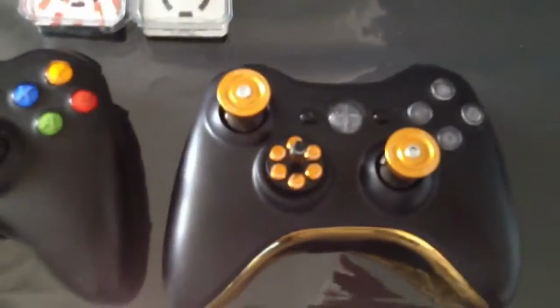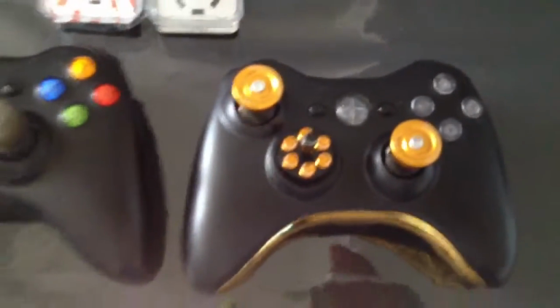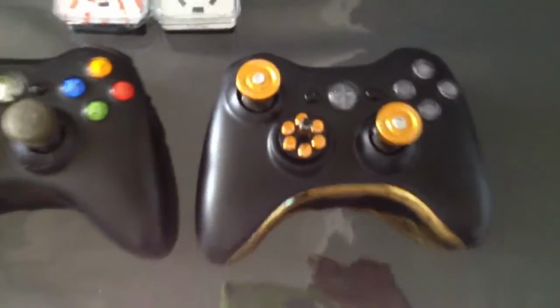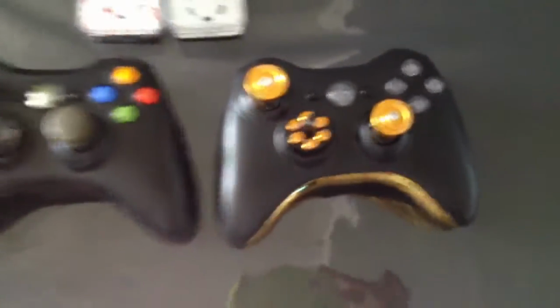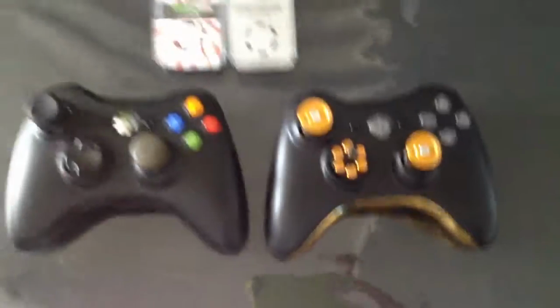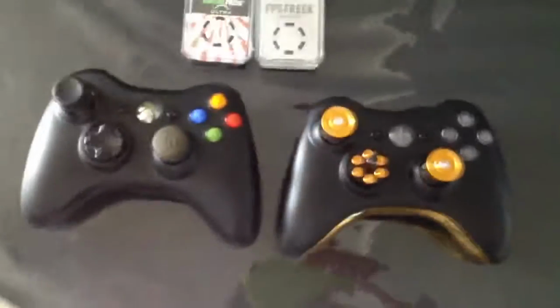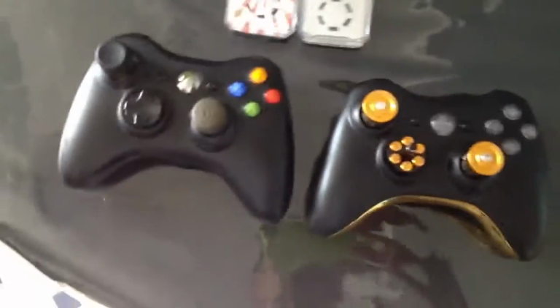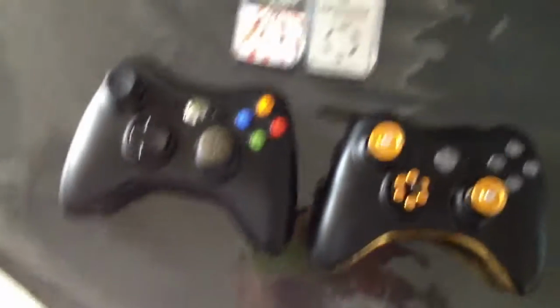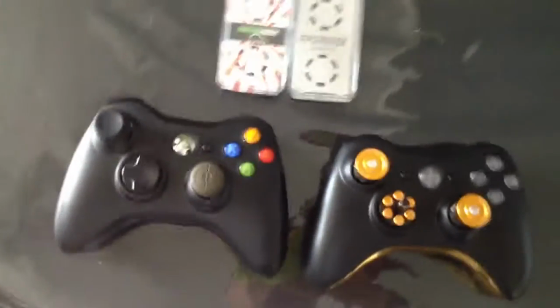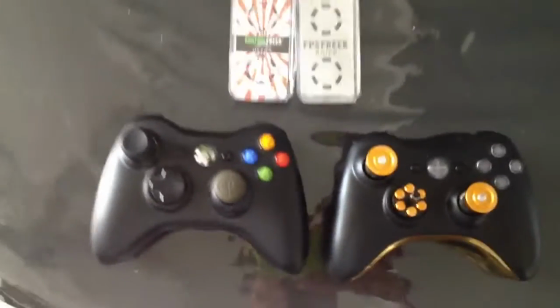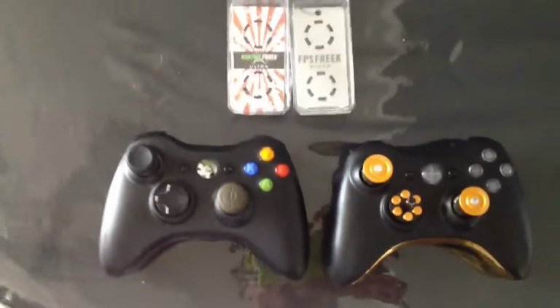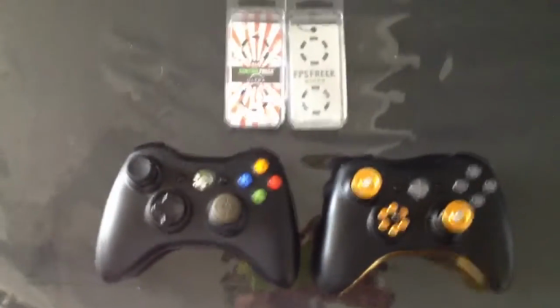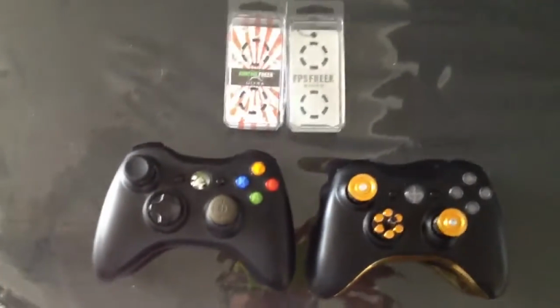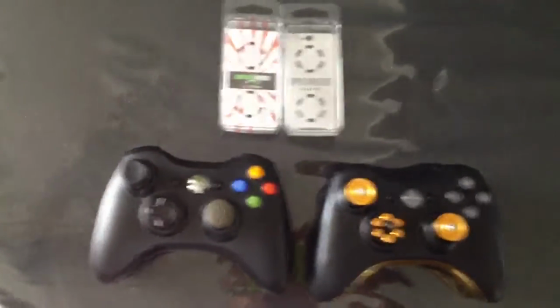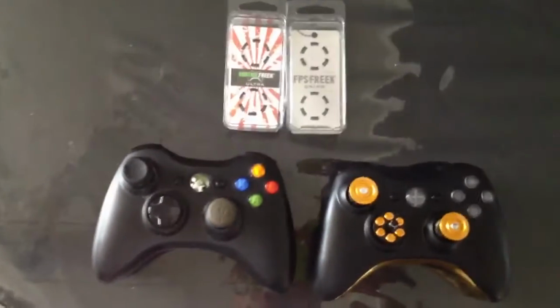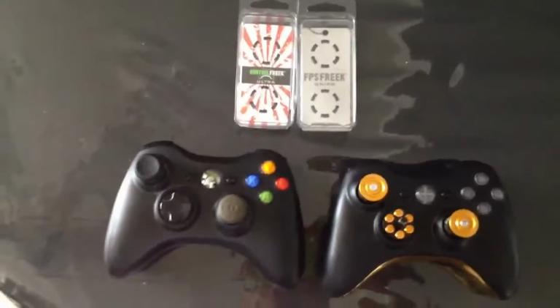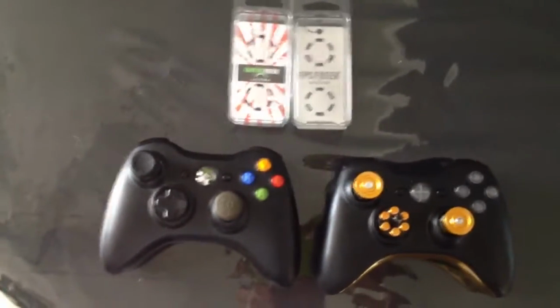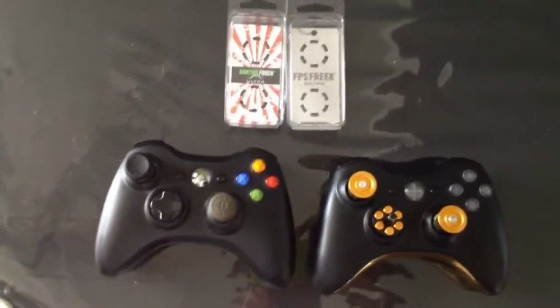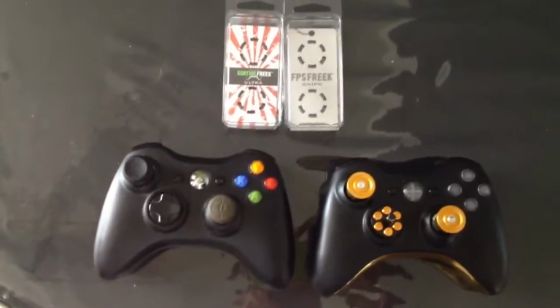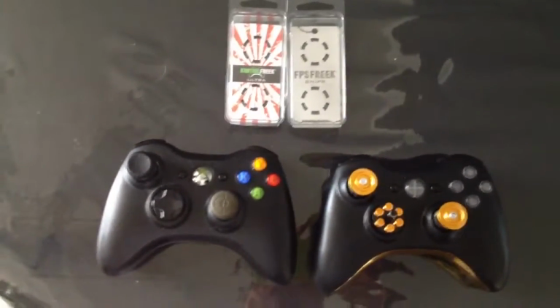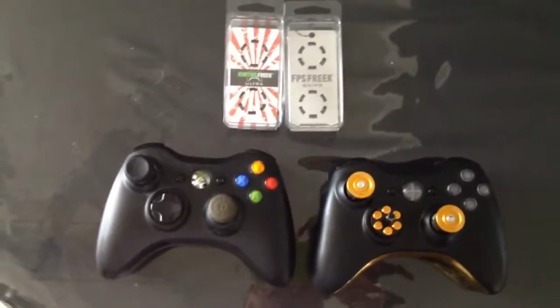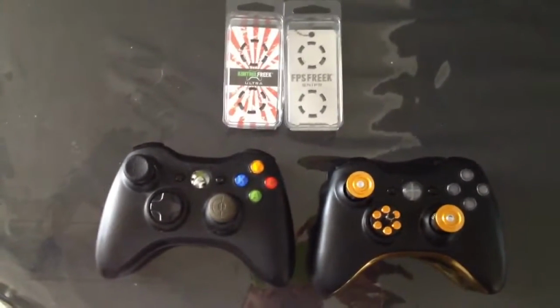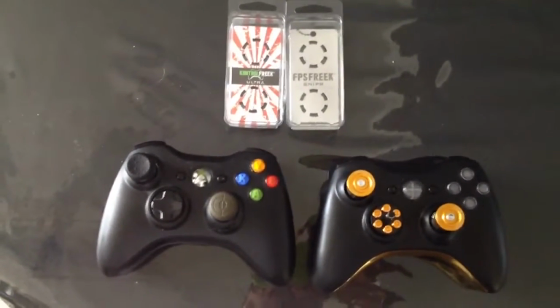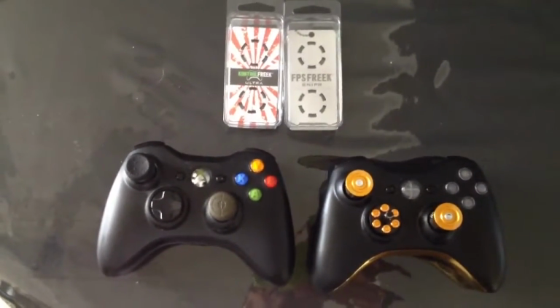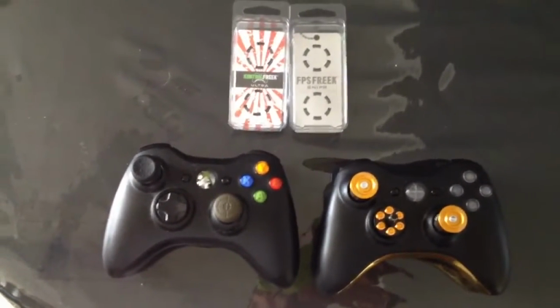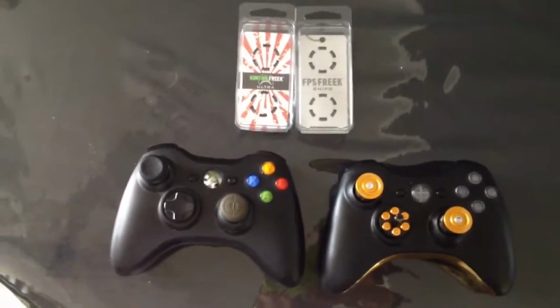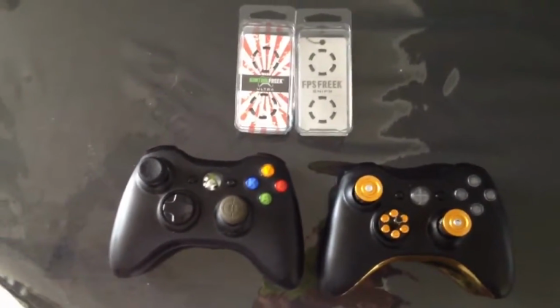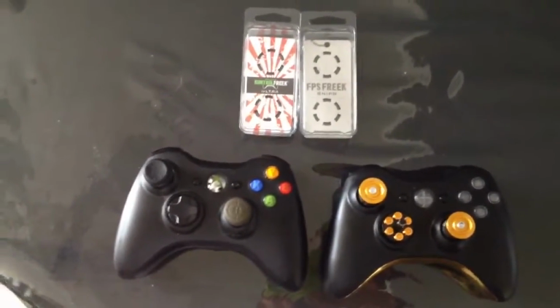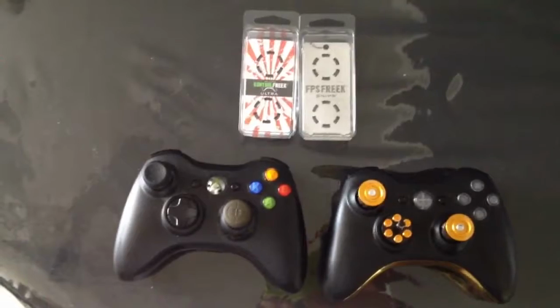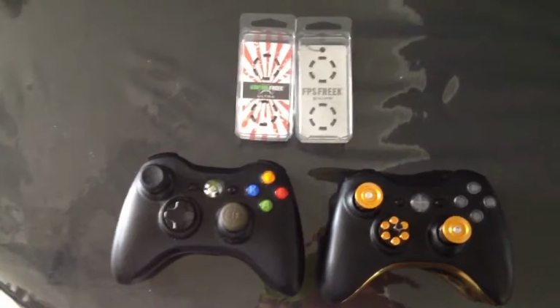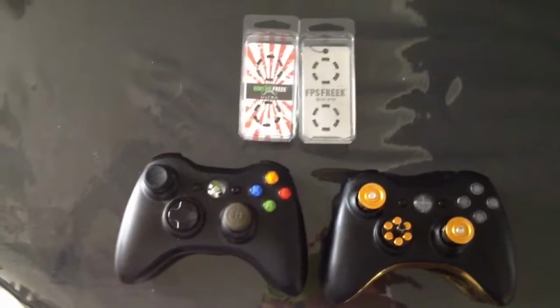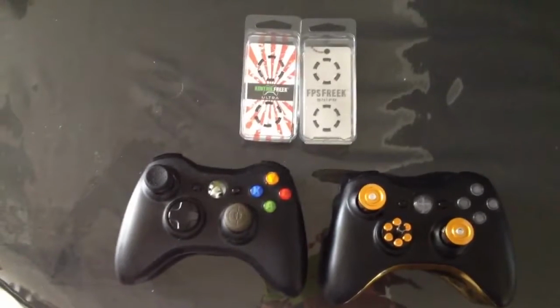So yeah, that's my setup right there. Control Freaks work alright on NHL.